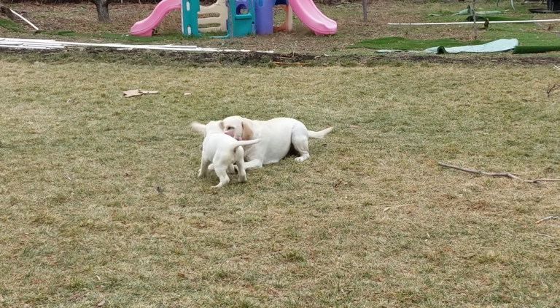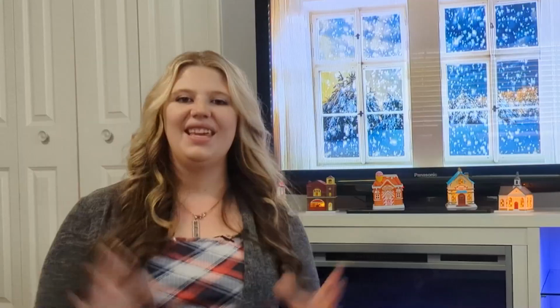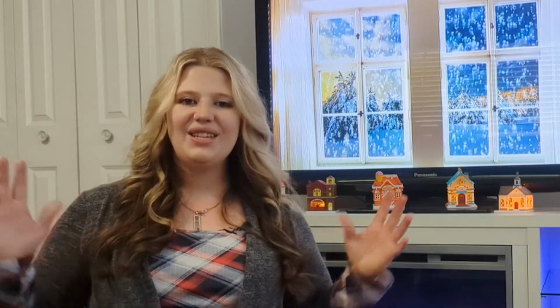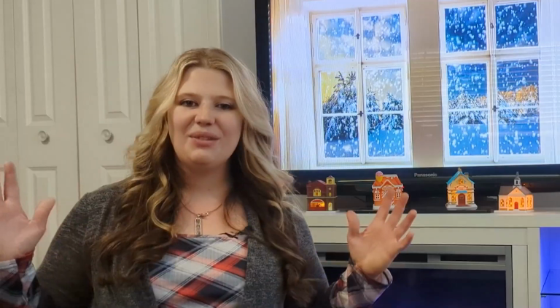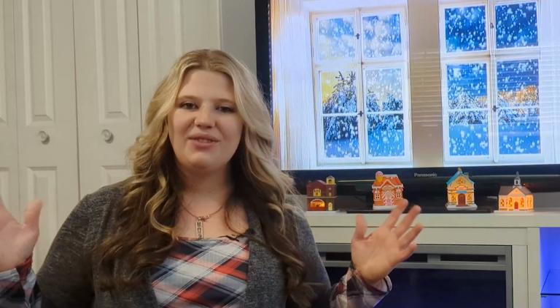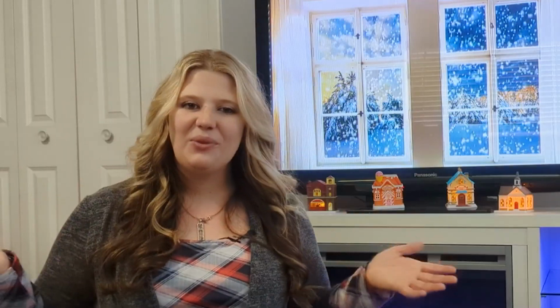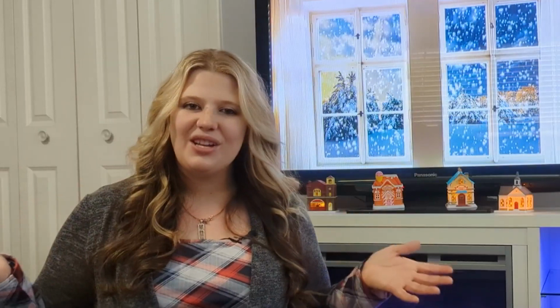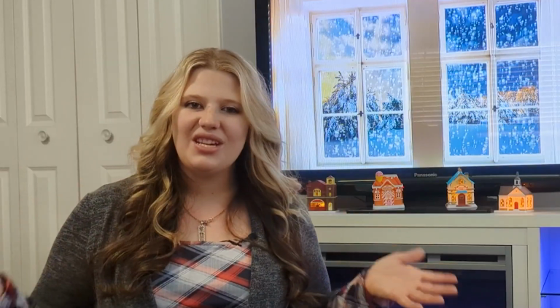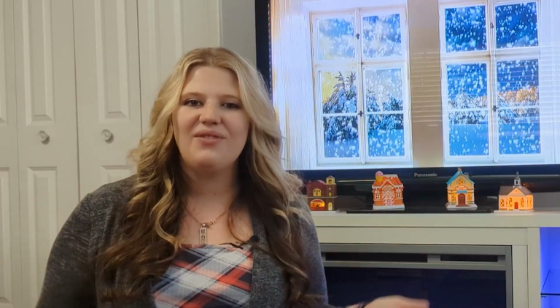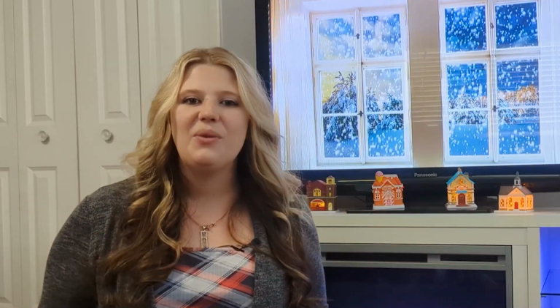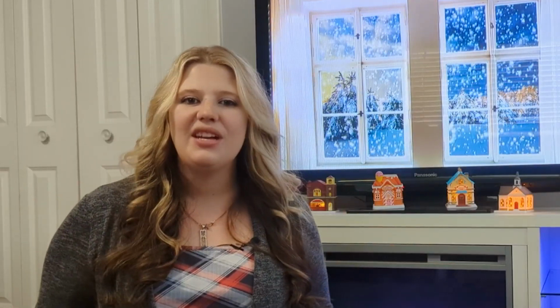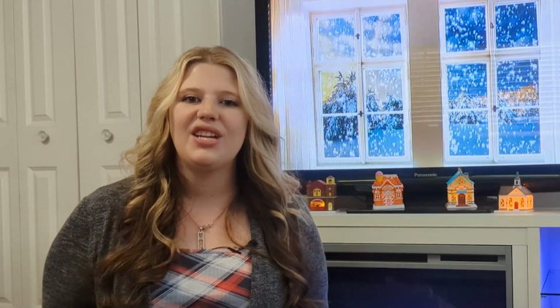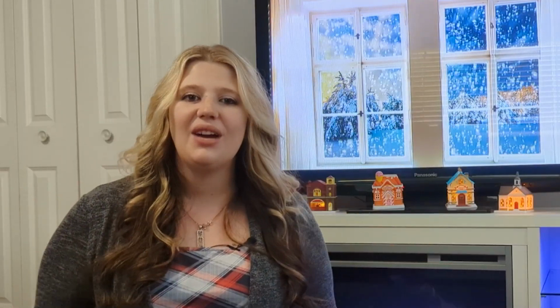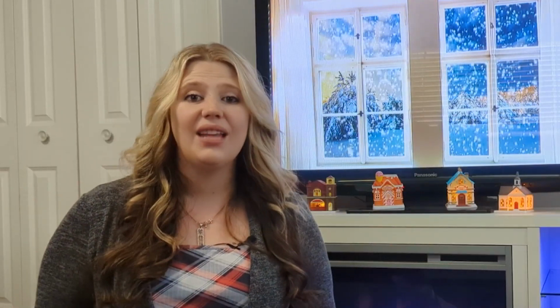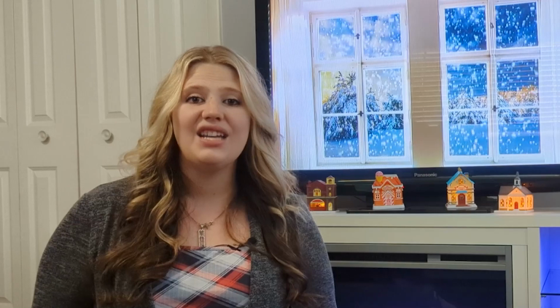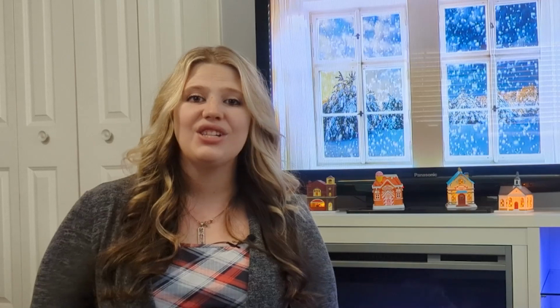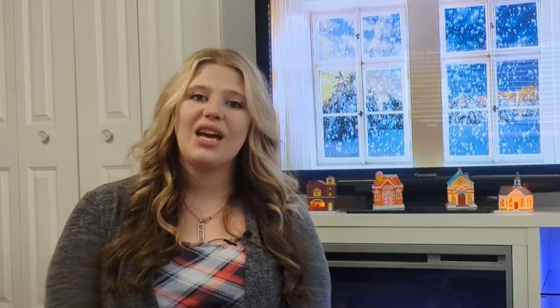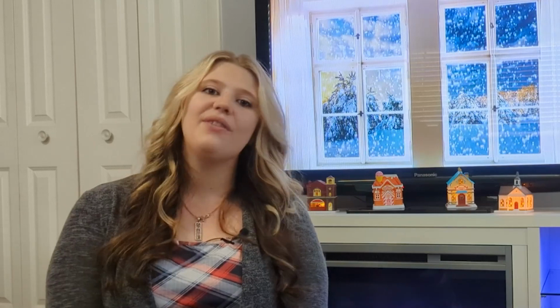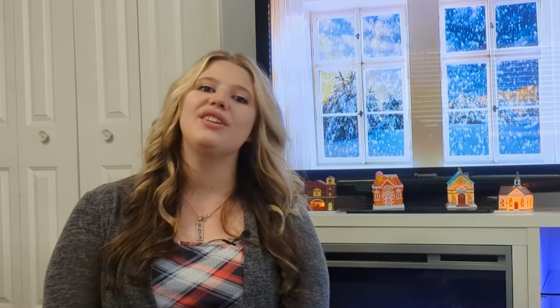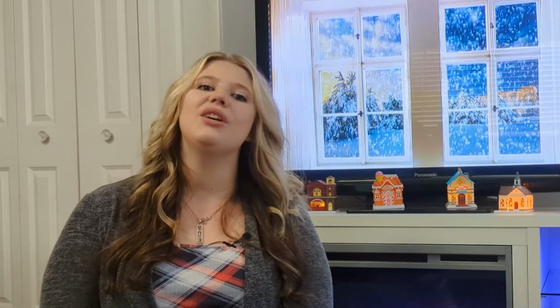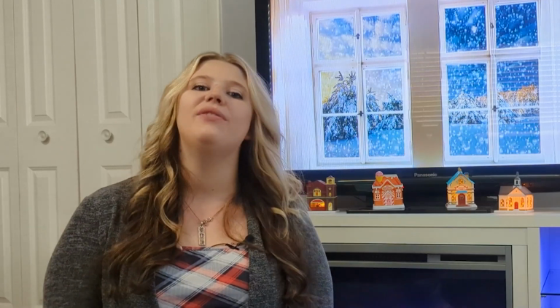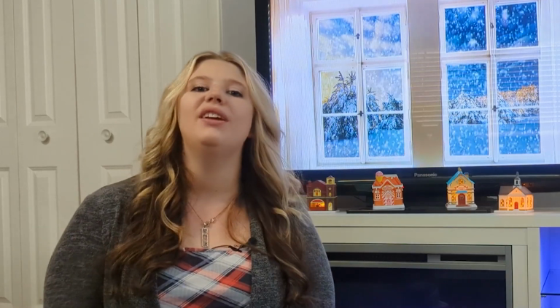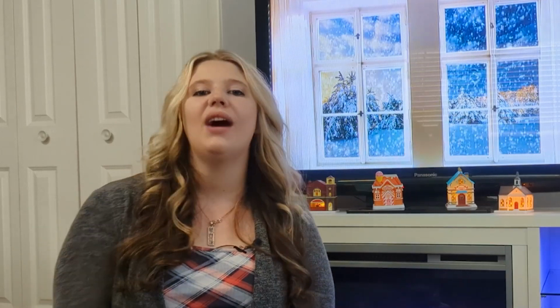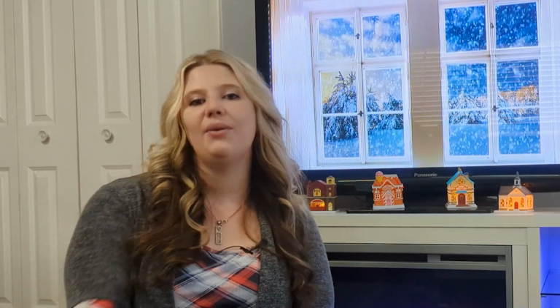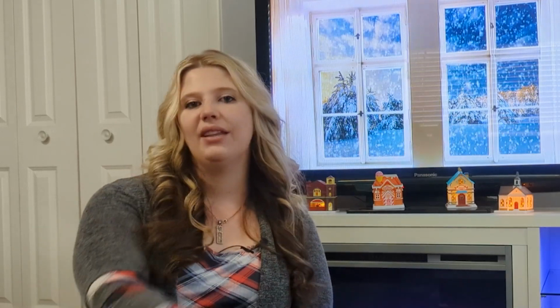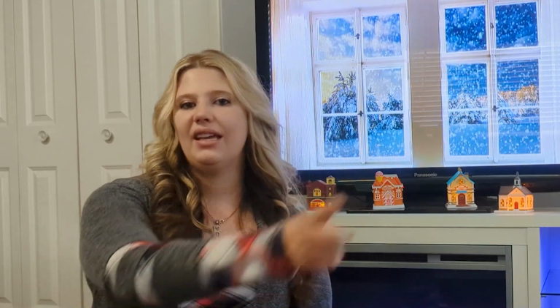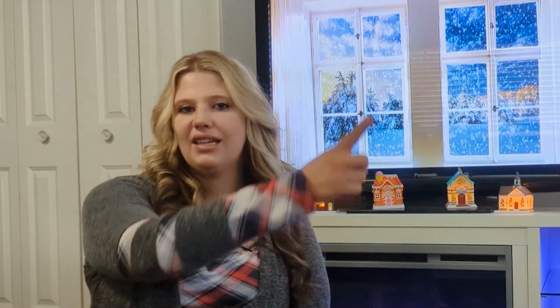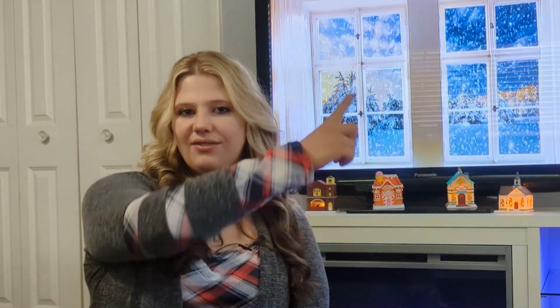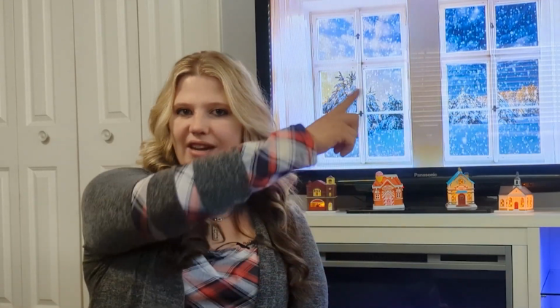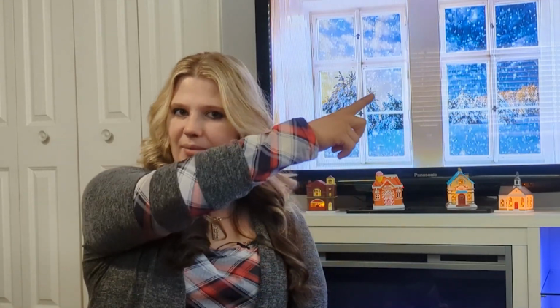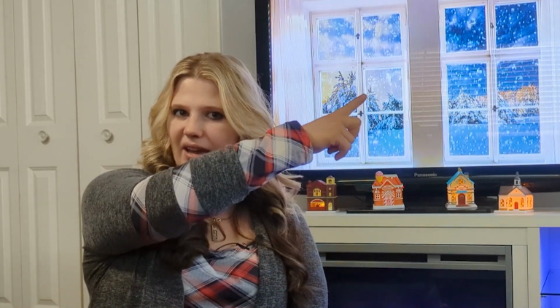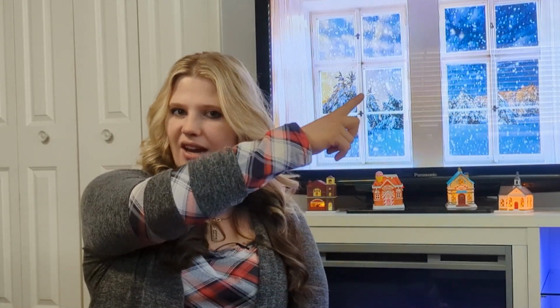Thank you so much for watching. If you want to check out last year's Elf on the Shelf video, I will link it right up here.